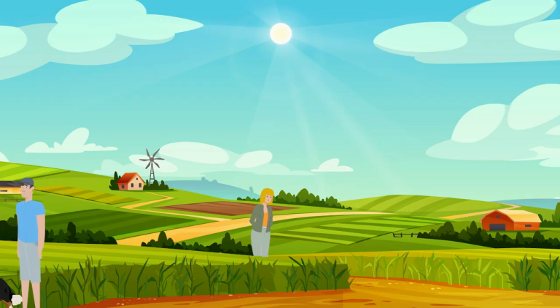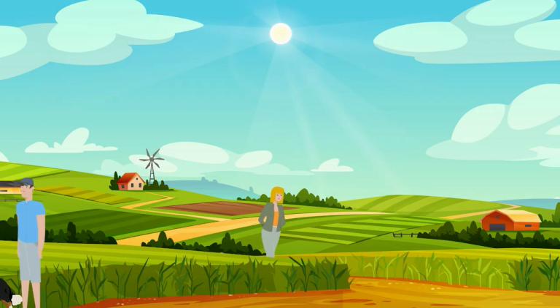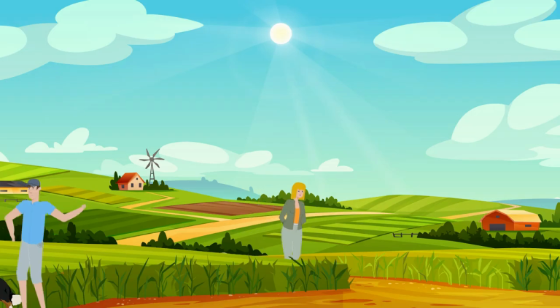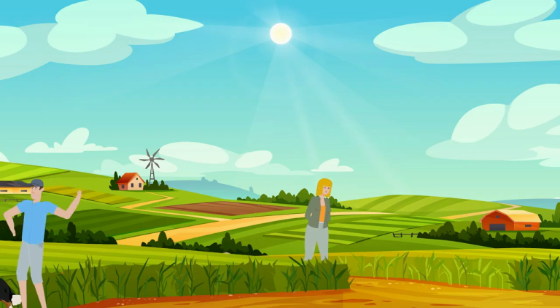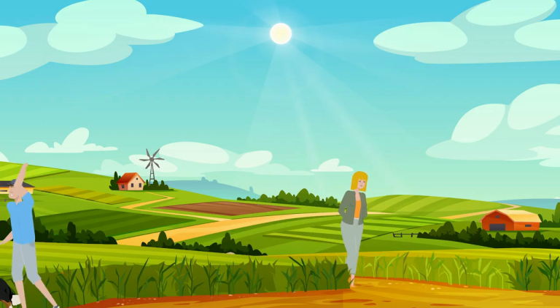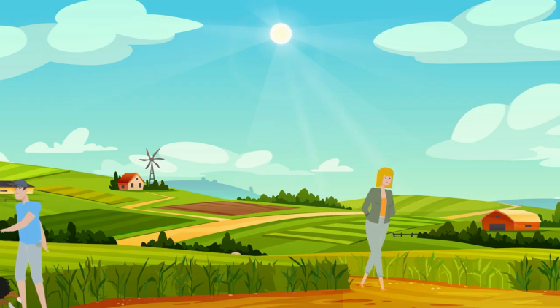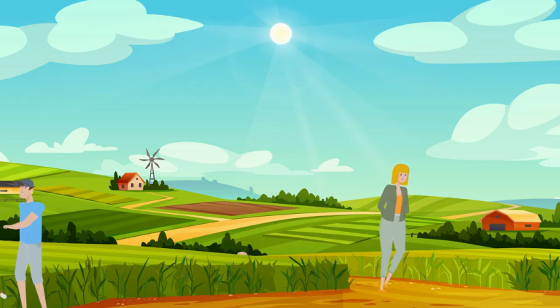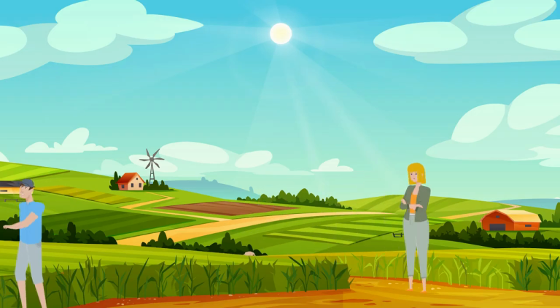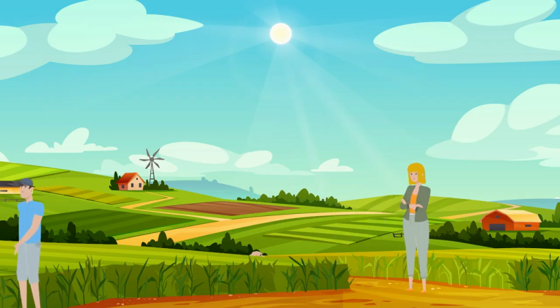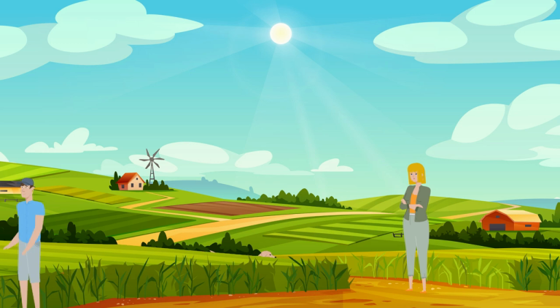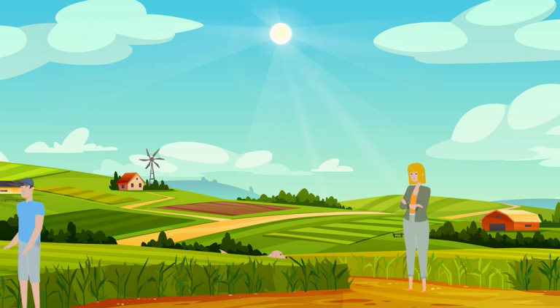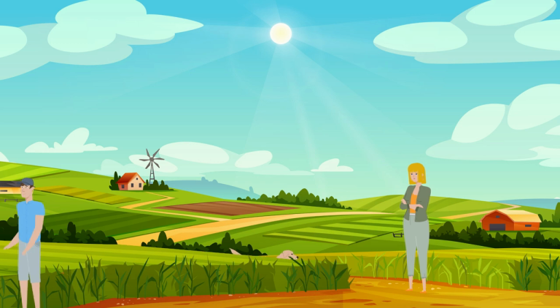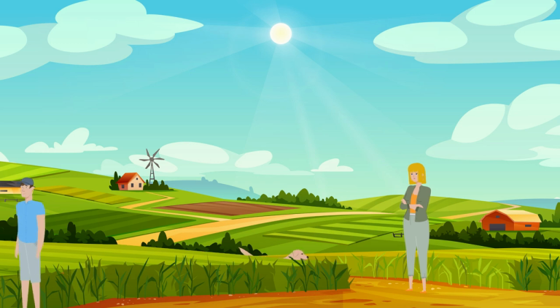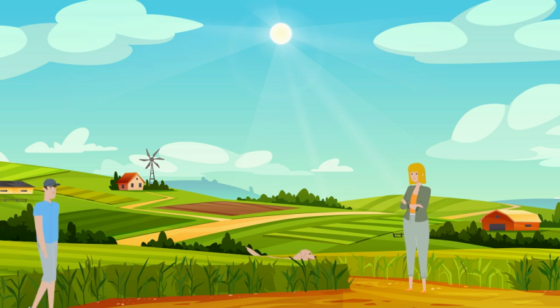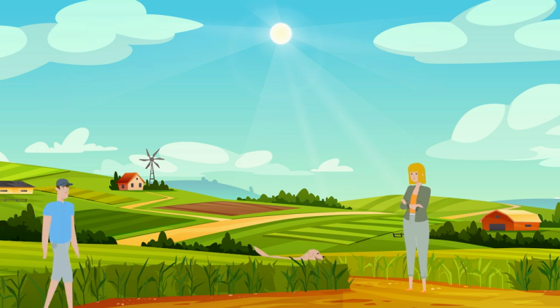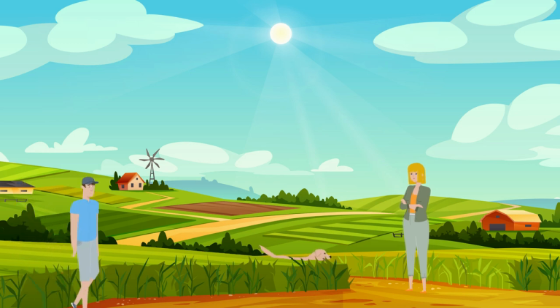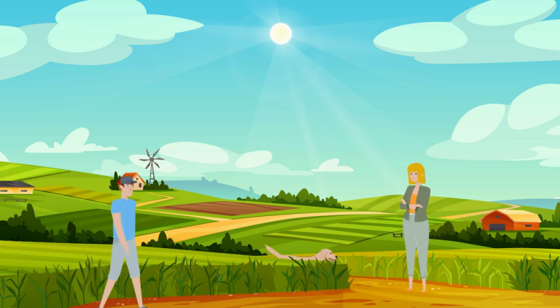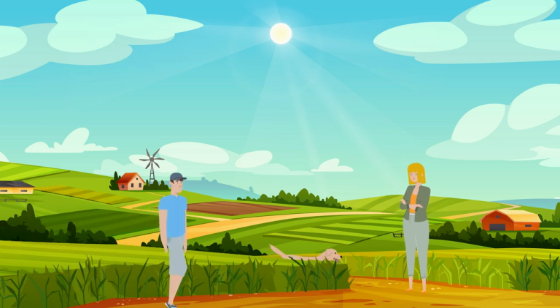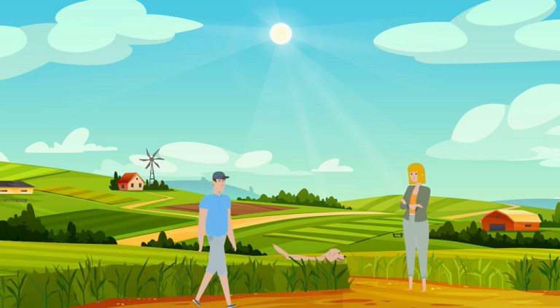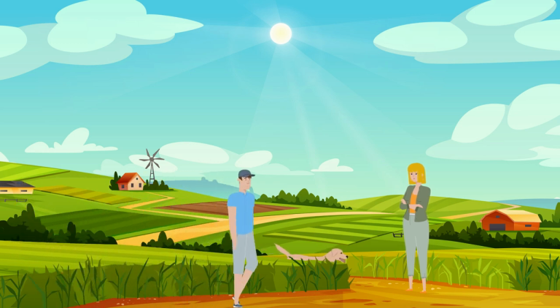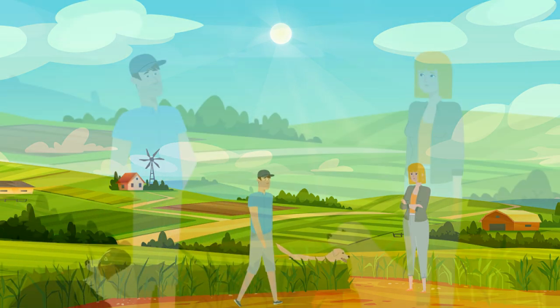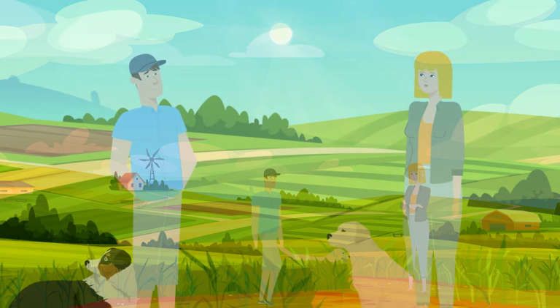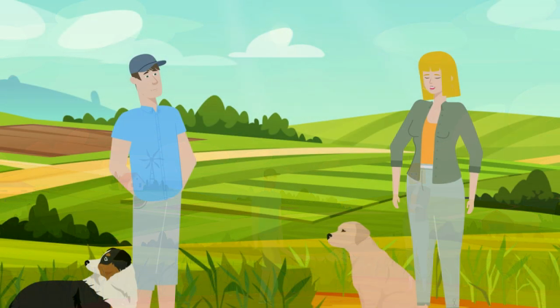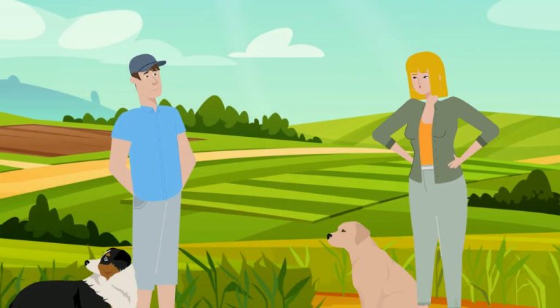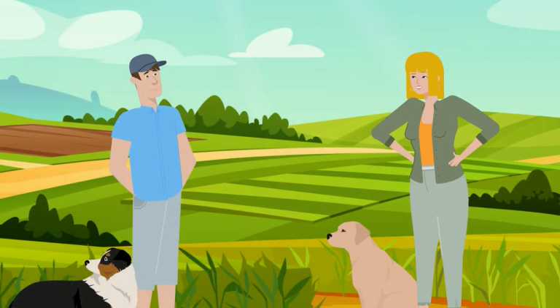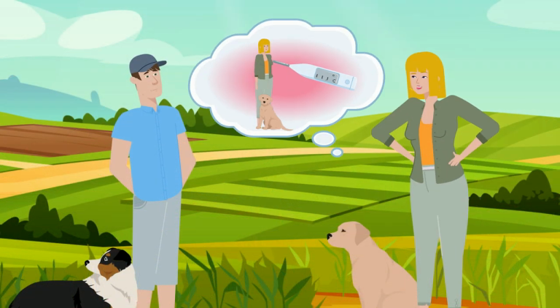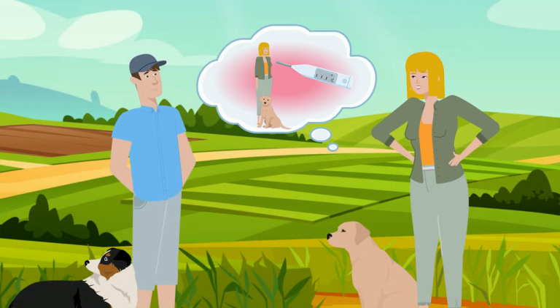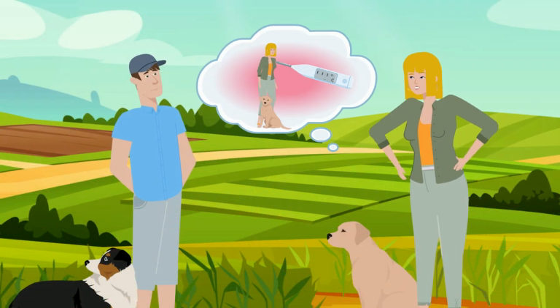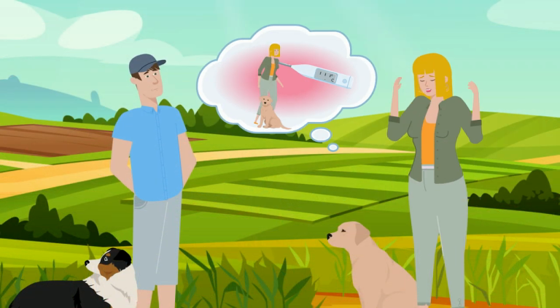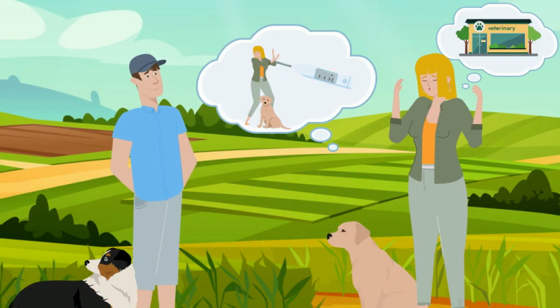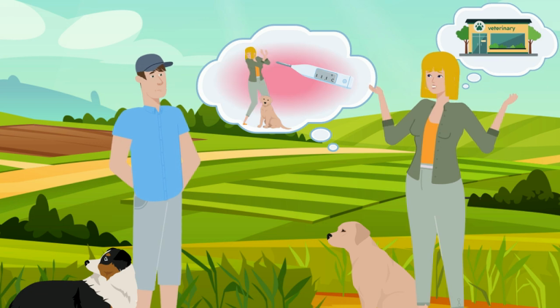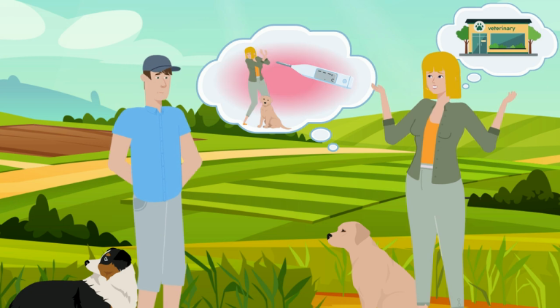Maude is worried her Labrador, Ted, doesn't seem well. She'll have to check his temperature and take him to the vet.